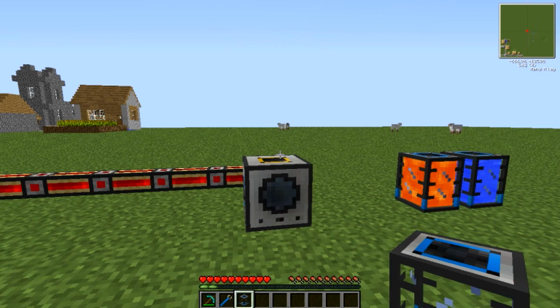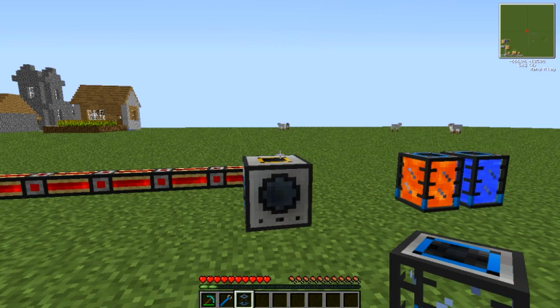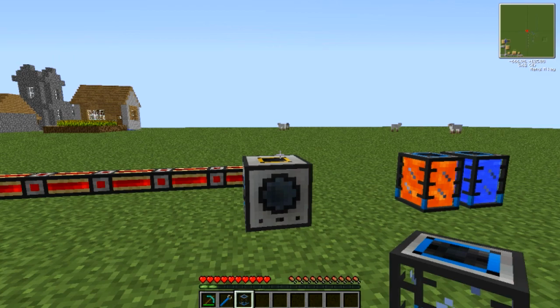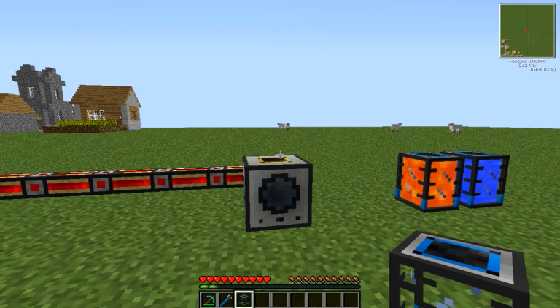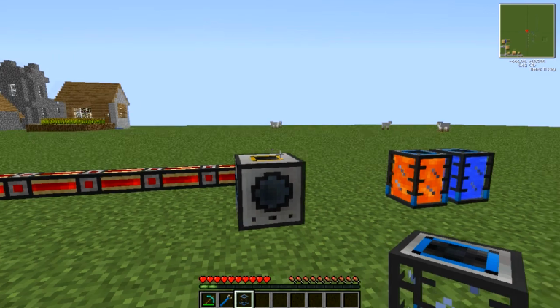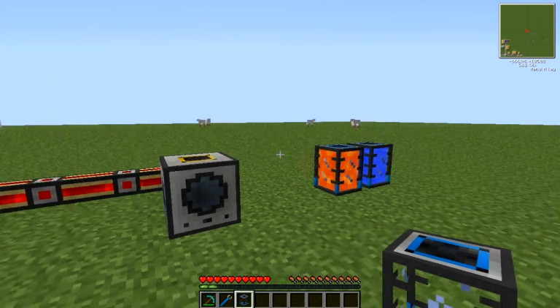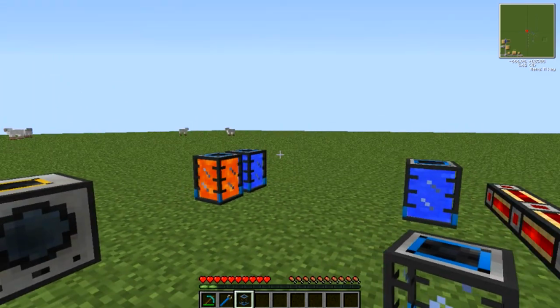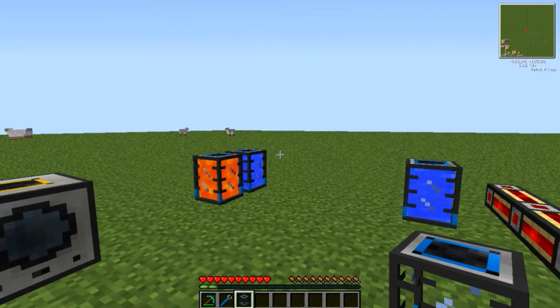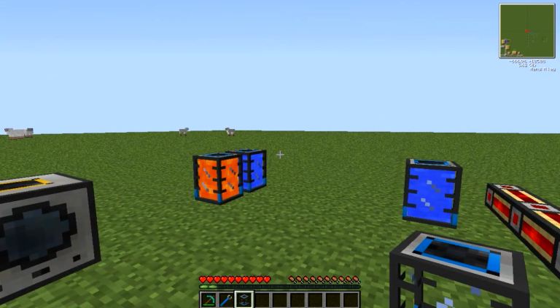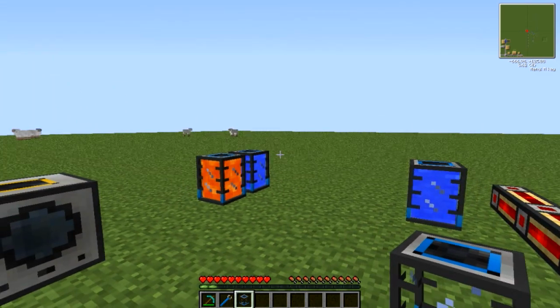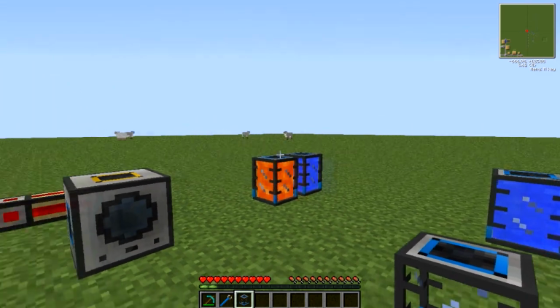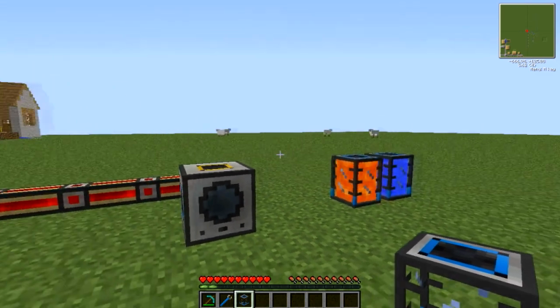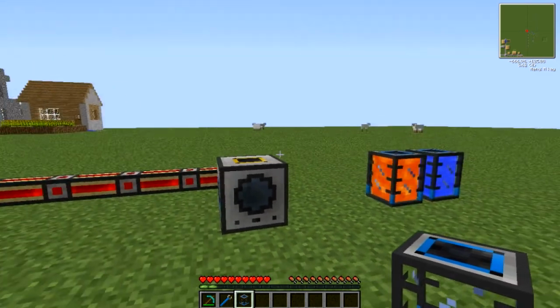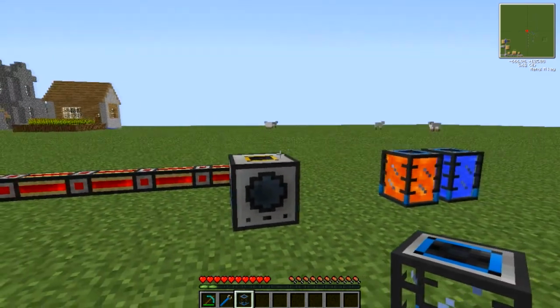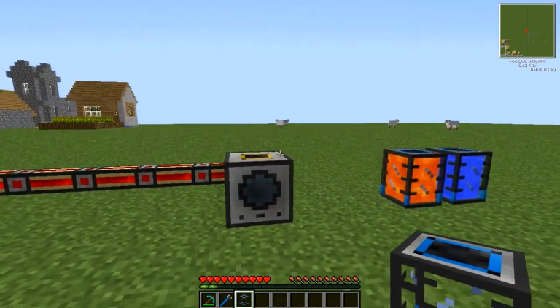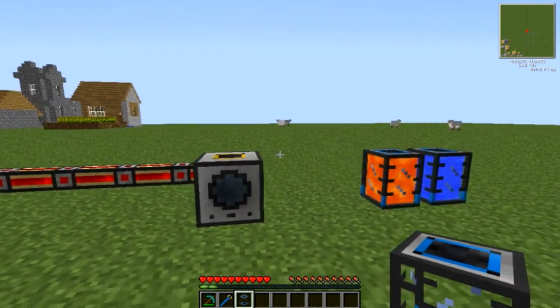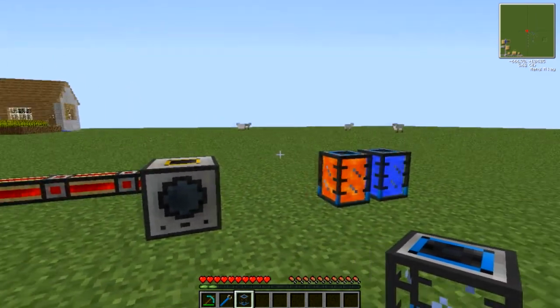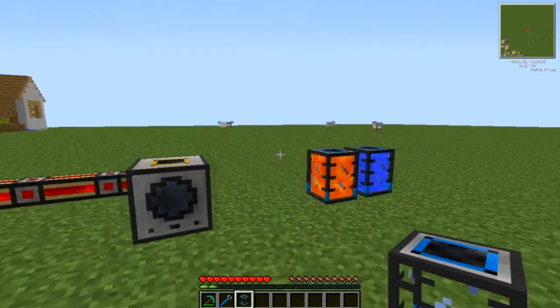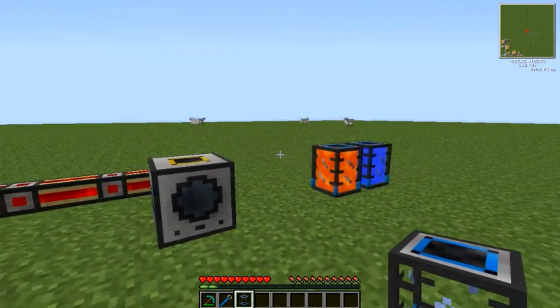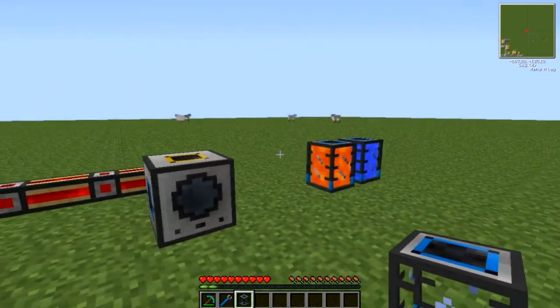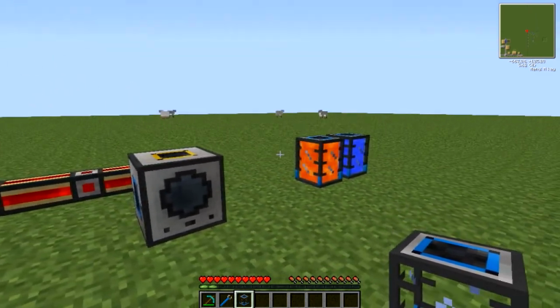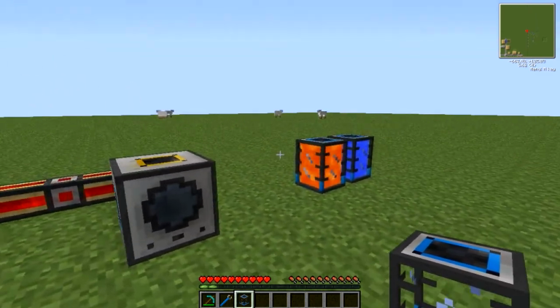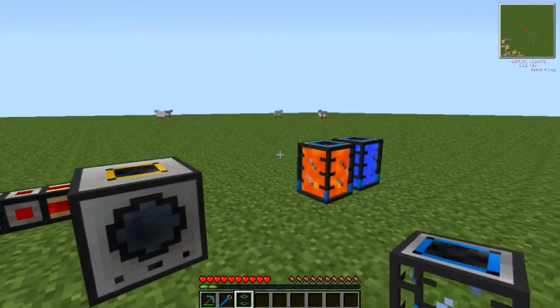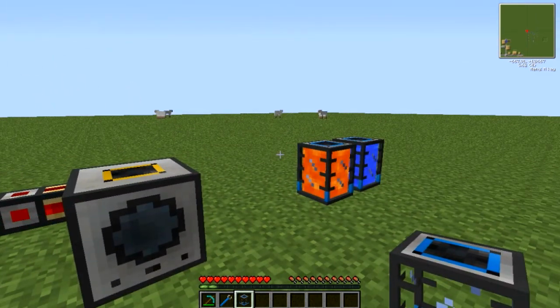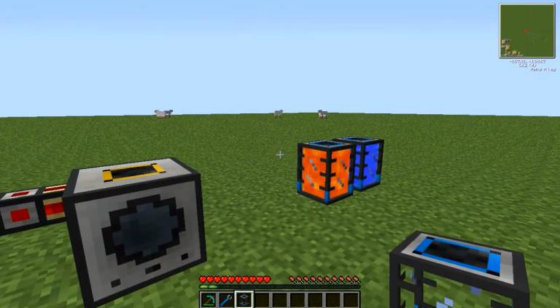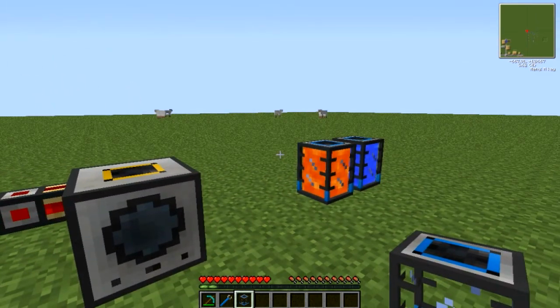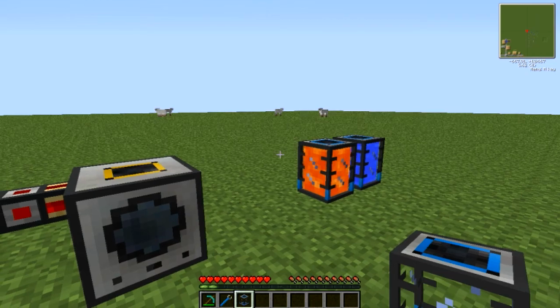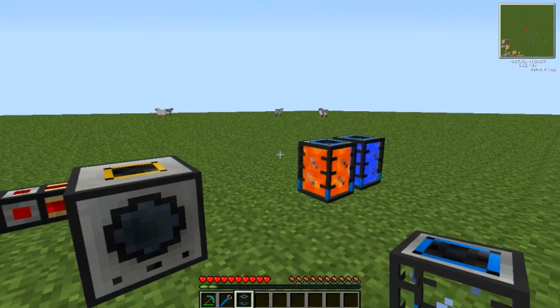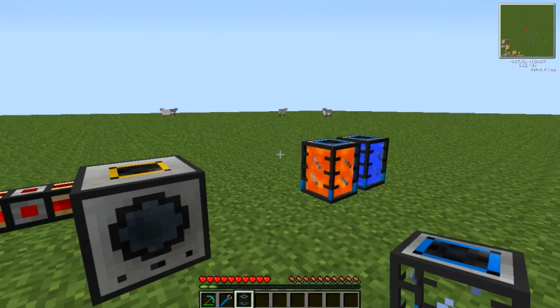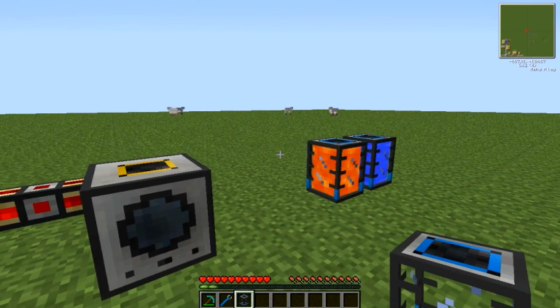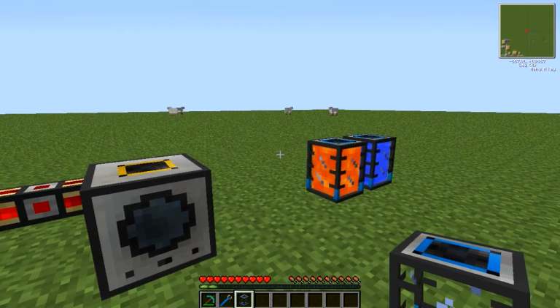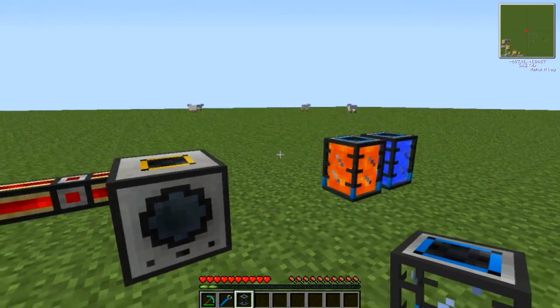Hello guys! LostOne here with another quick tutorial, this time covering the portable tanks from Thermal Expansion.